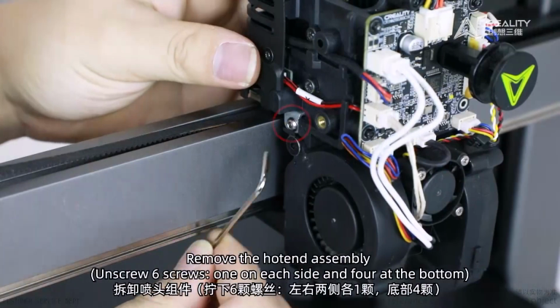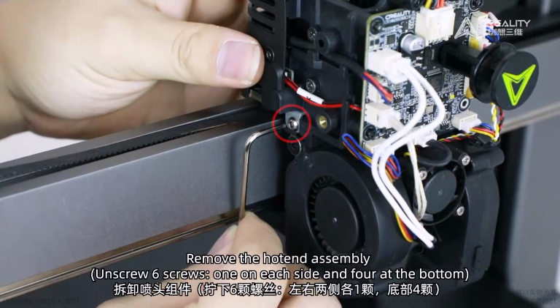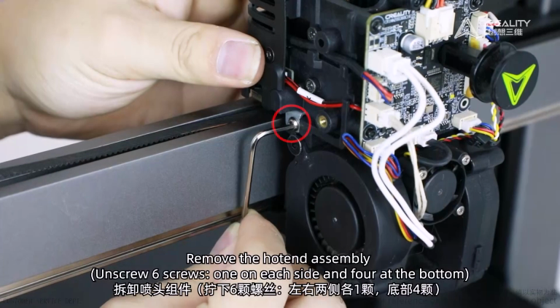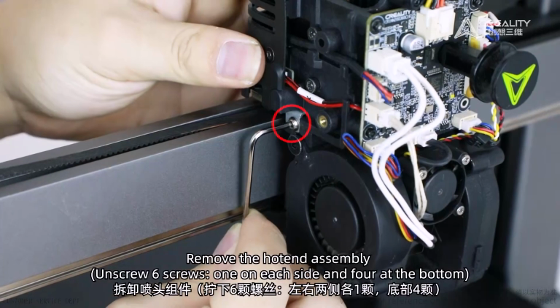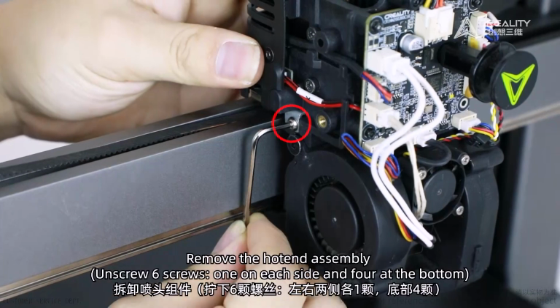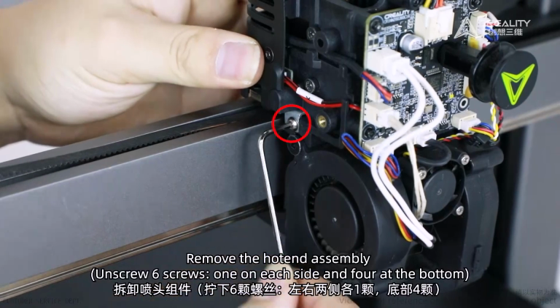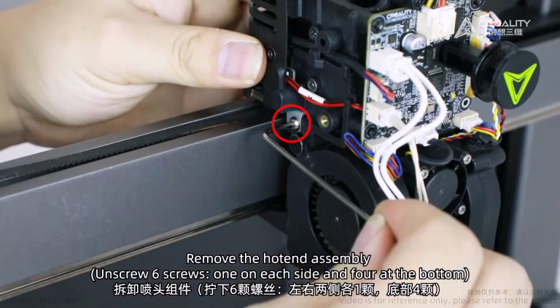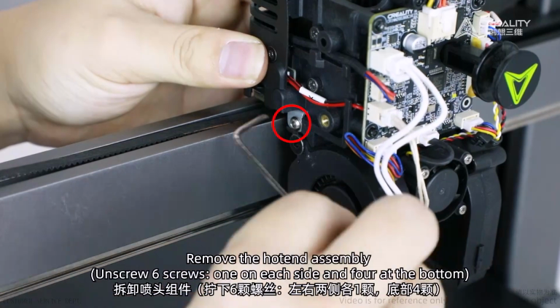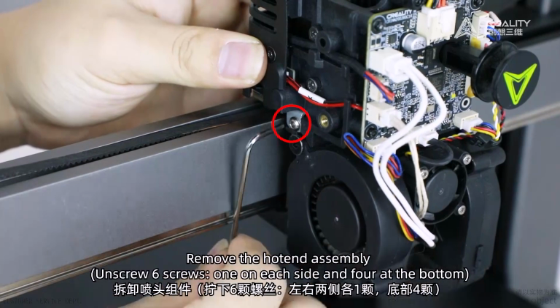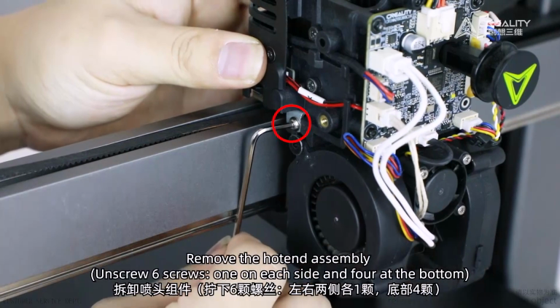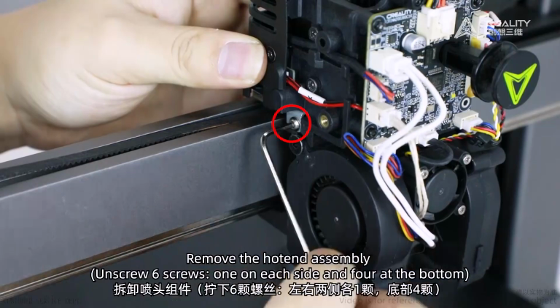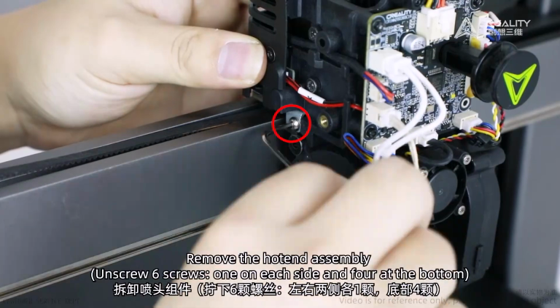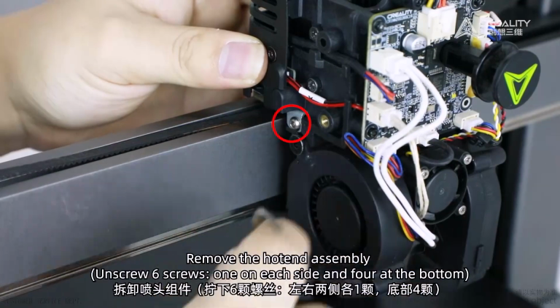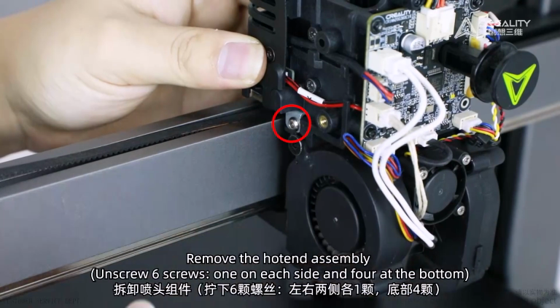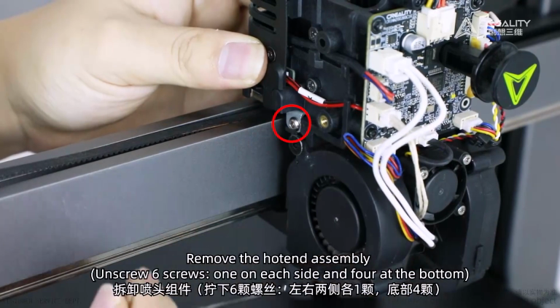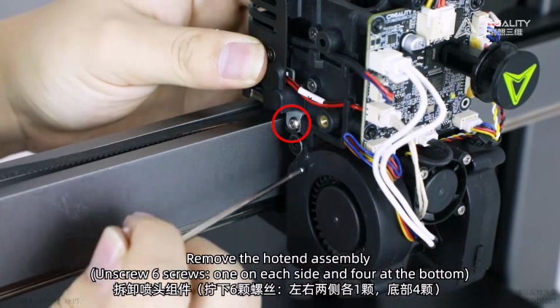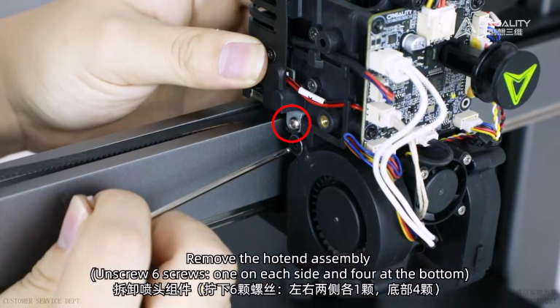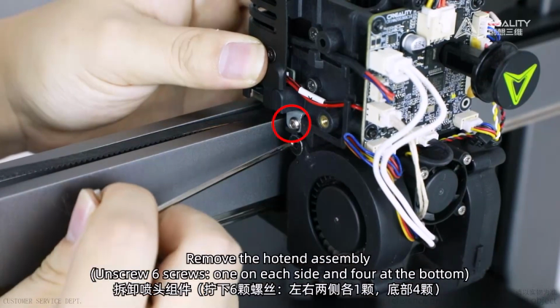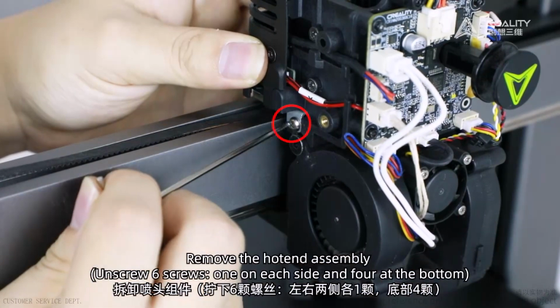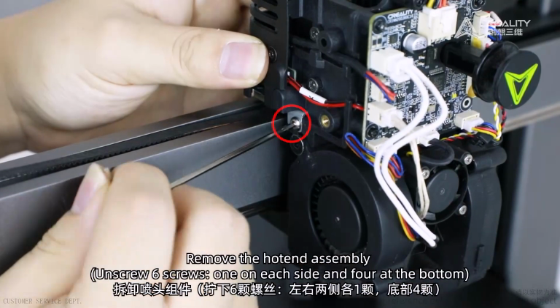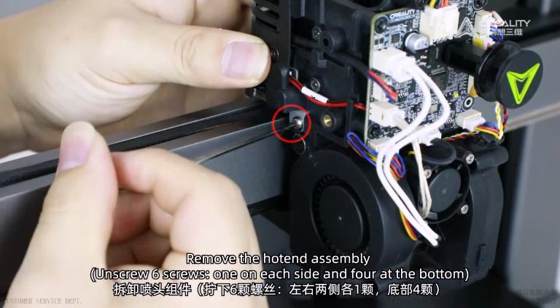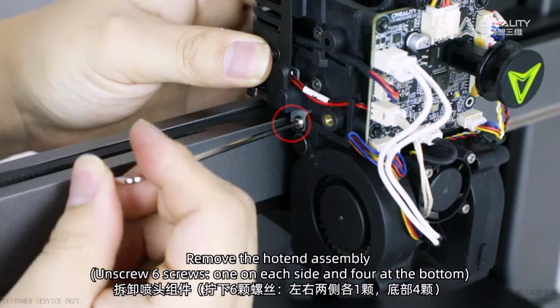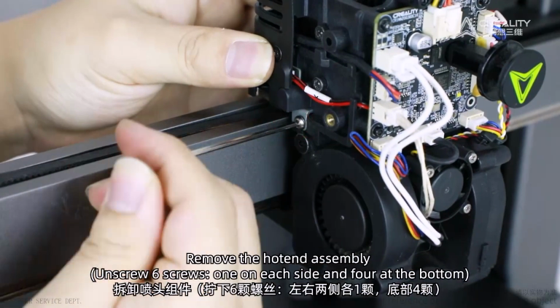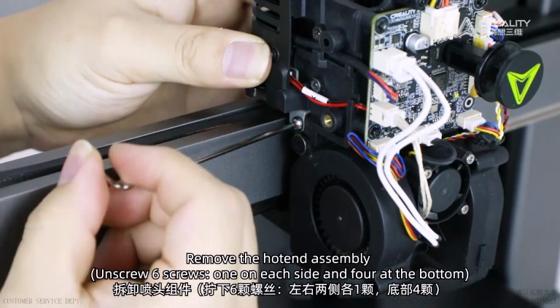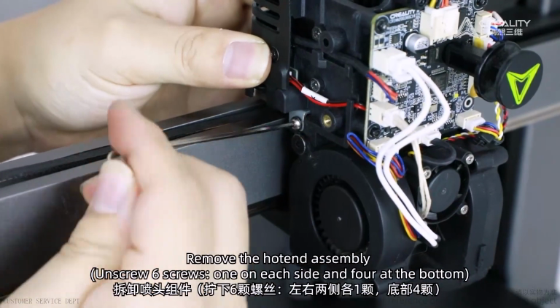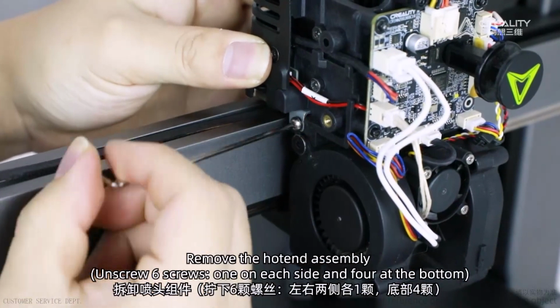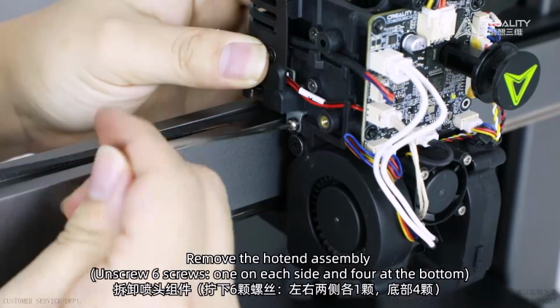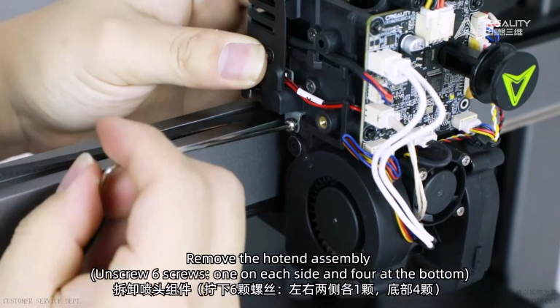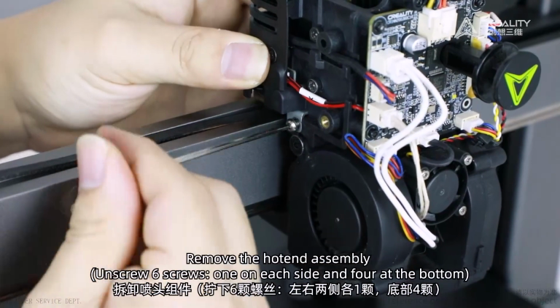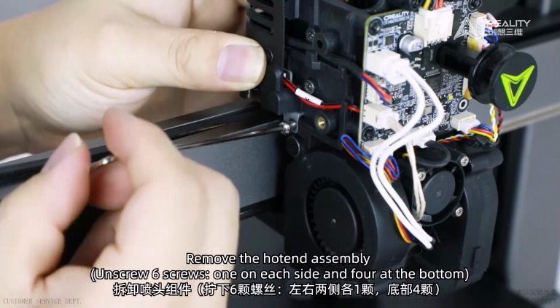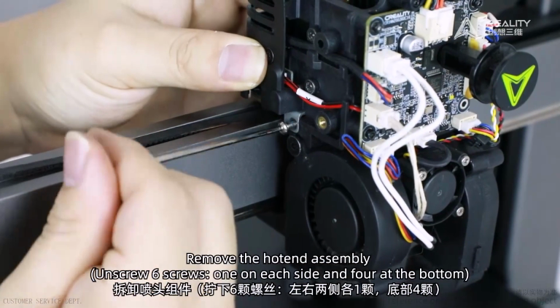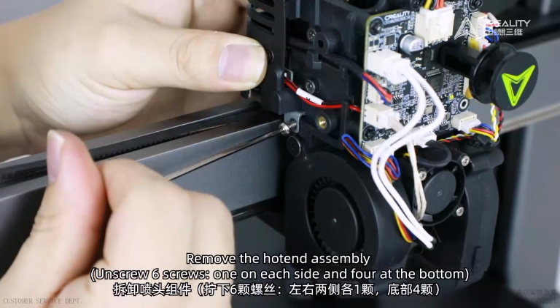Remove the hot end assembly. Unscrew six screws — one on each side and four at the bottom.